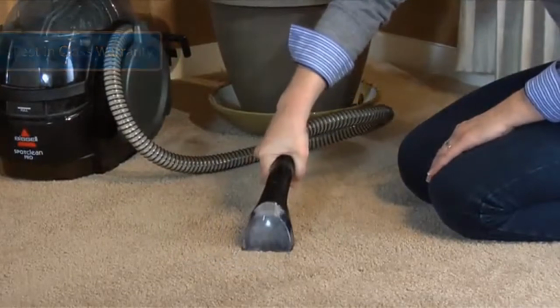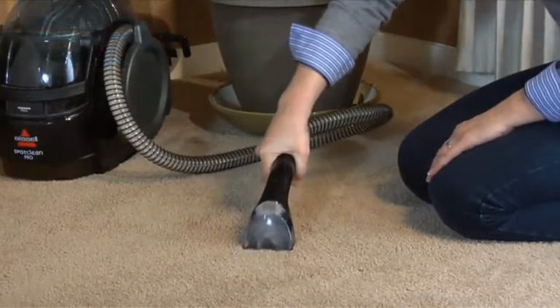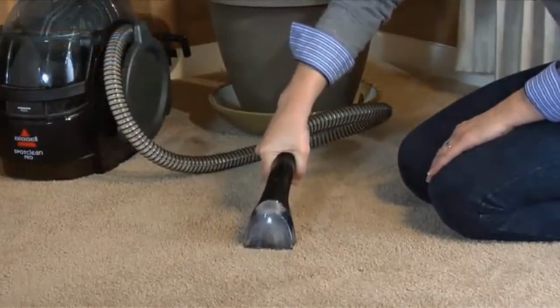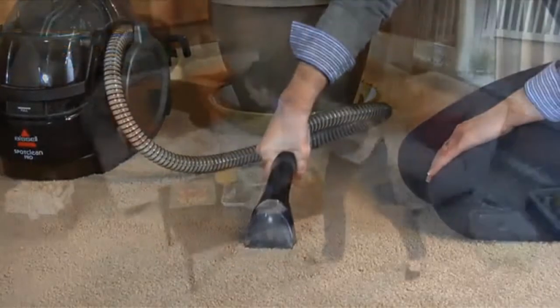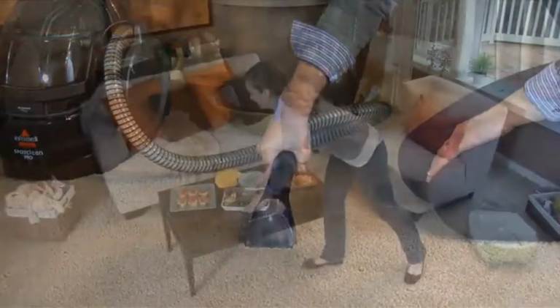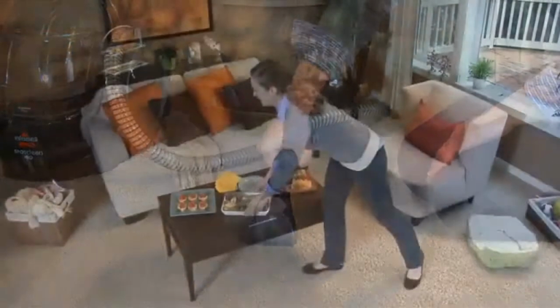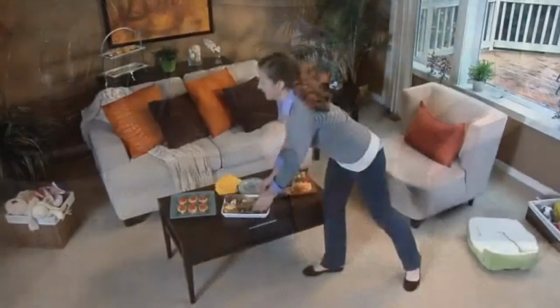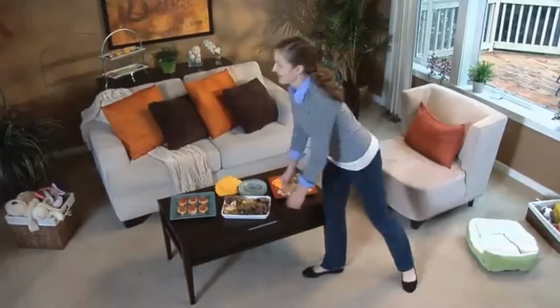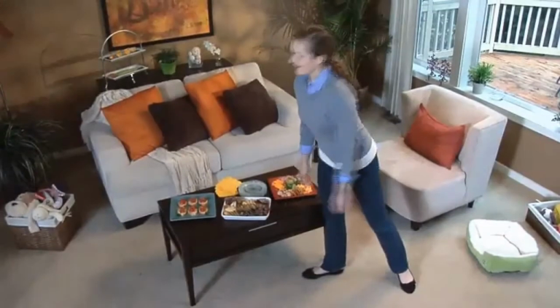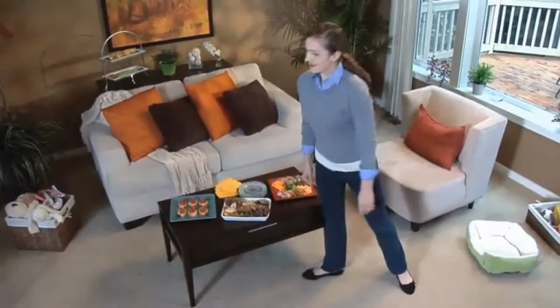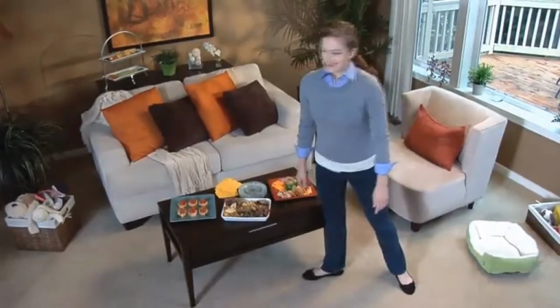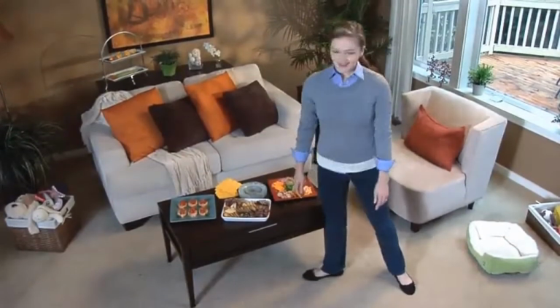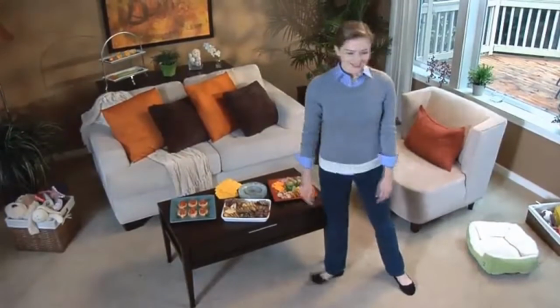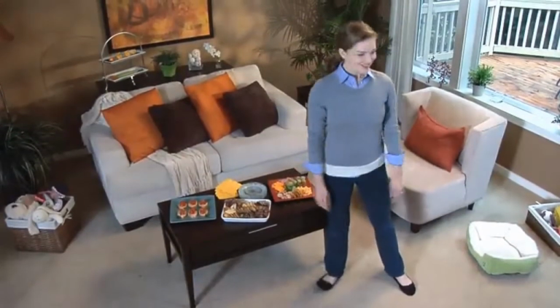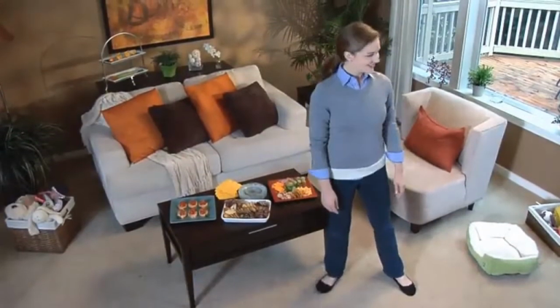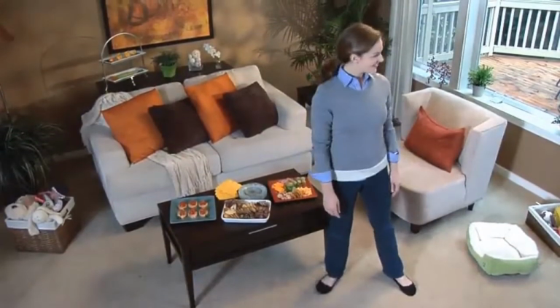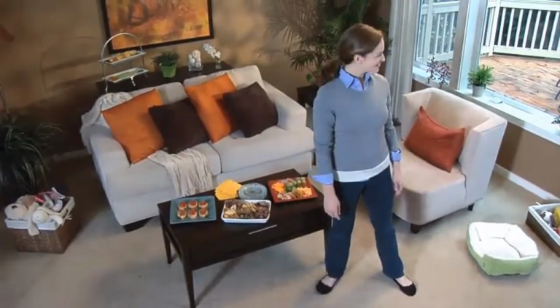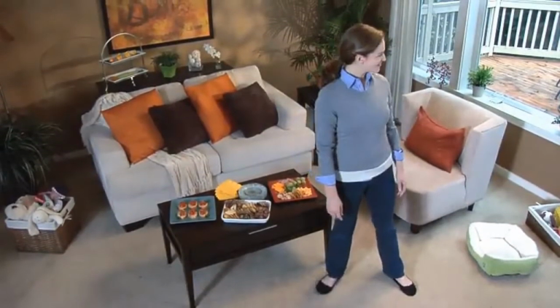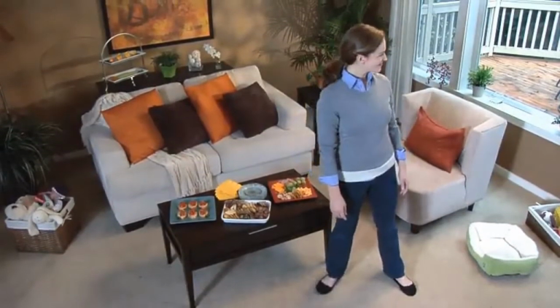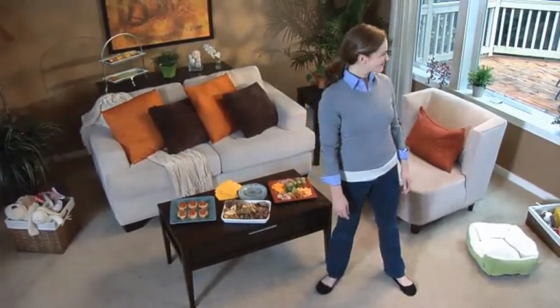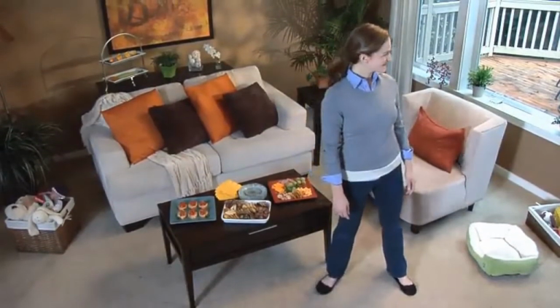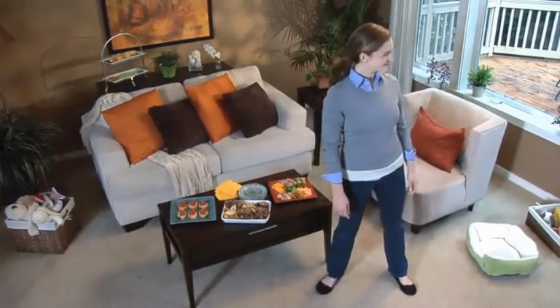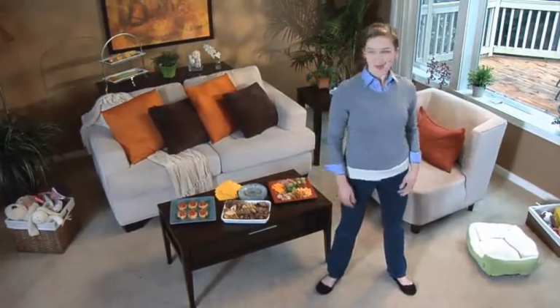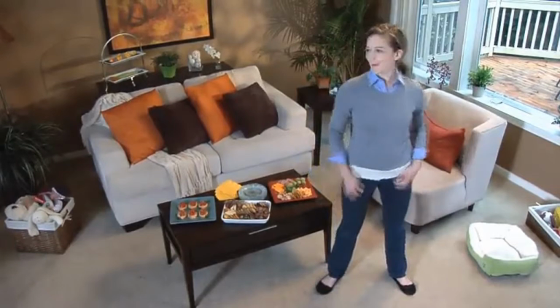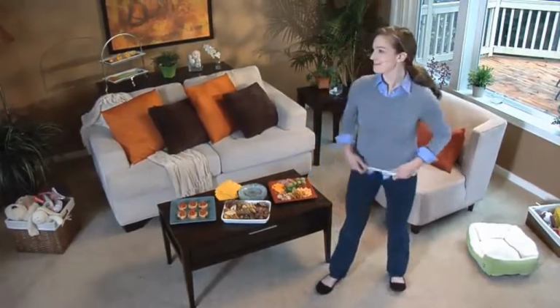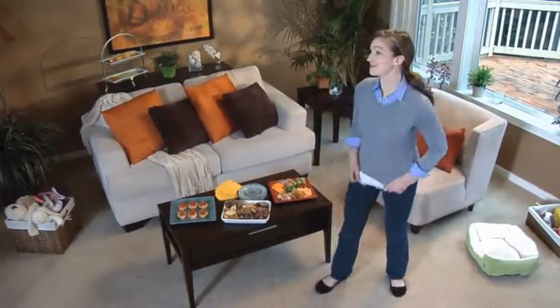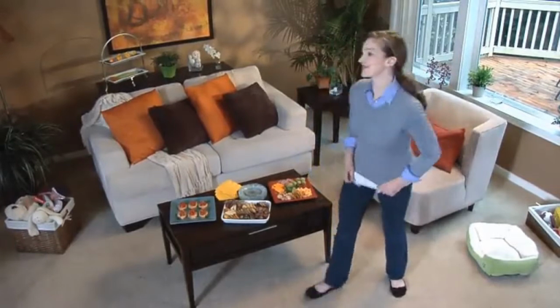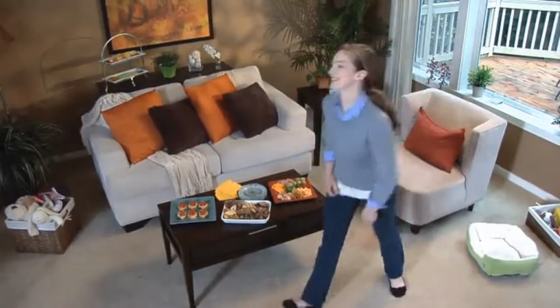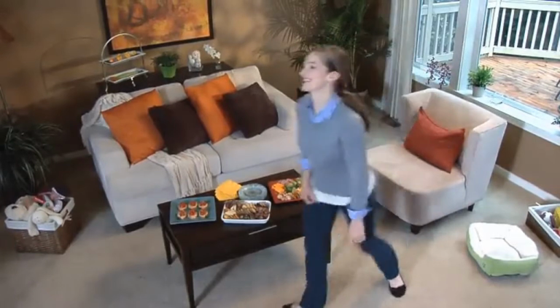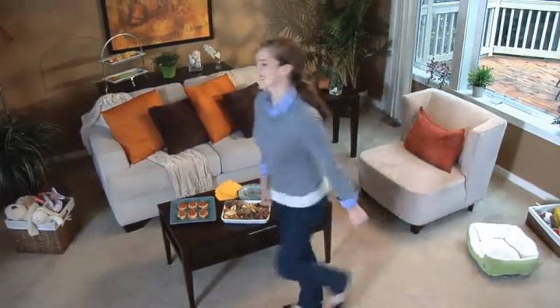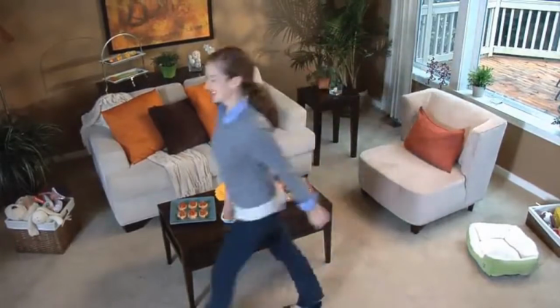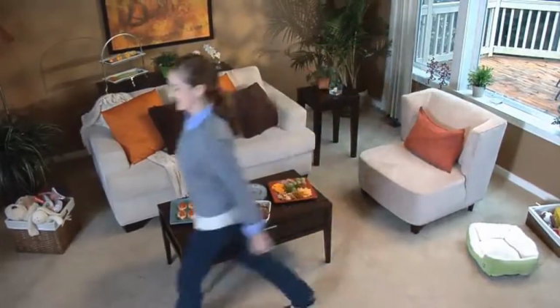The Bissell Spot Clean Pro: professional-style power in the palm of your hand.